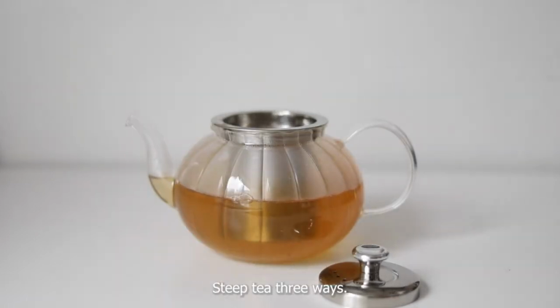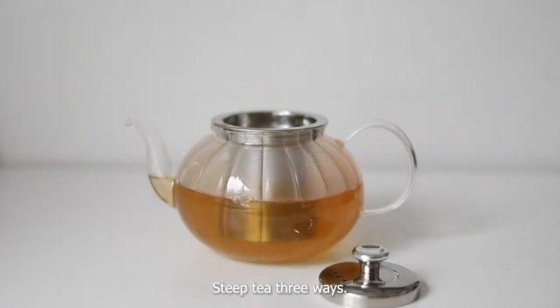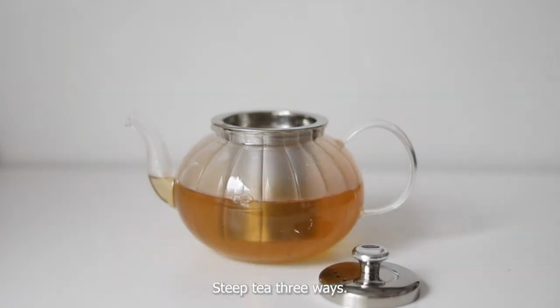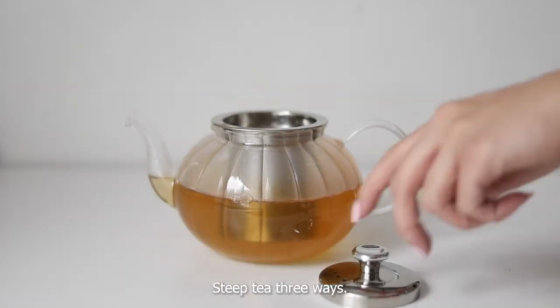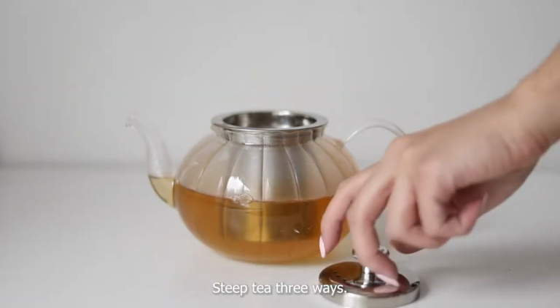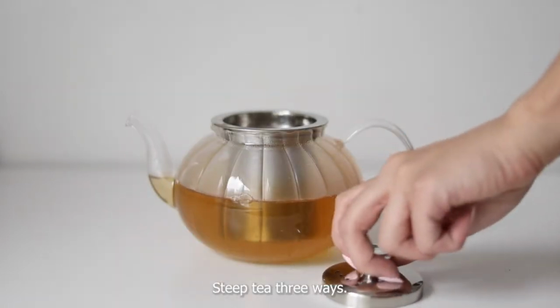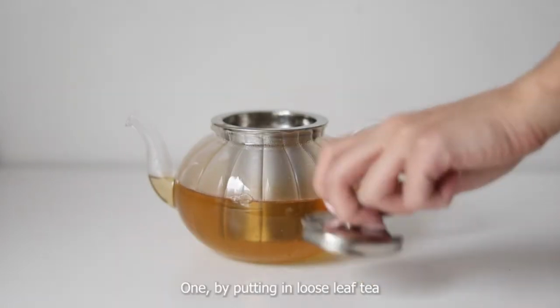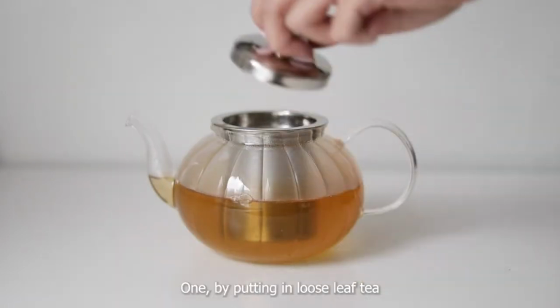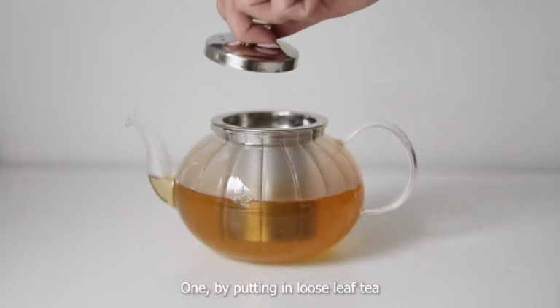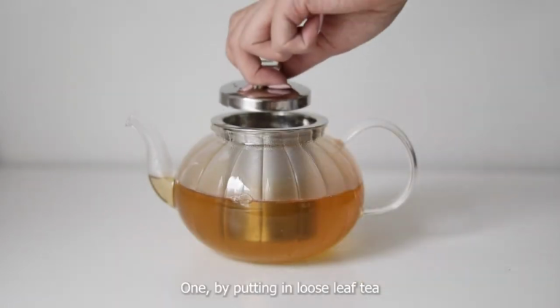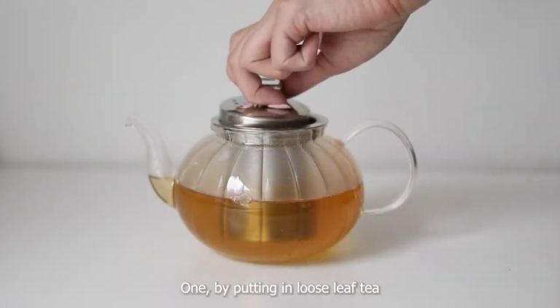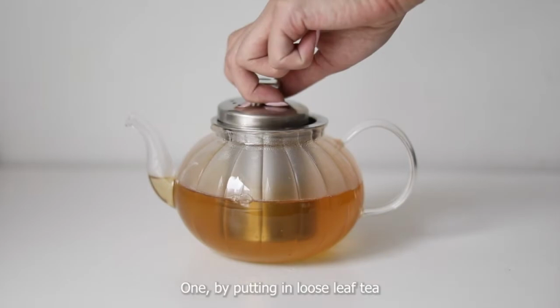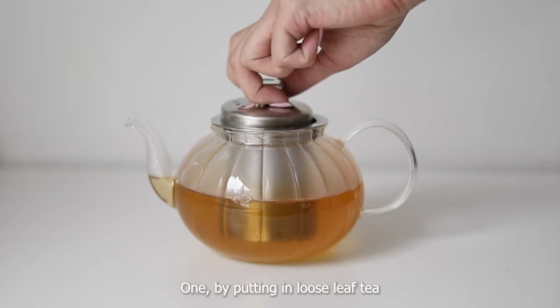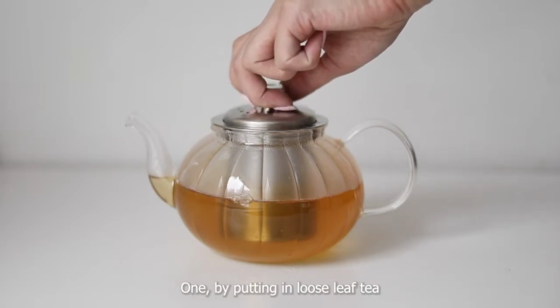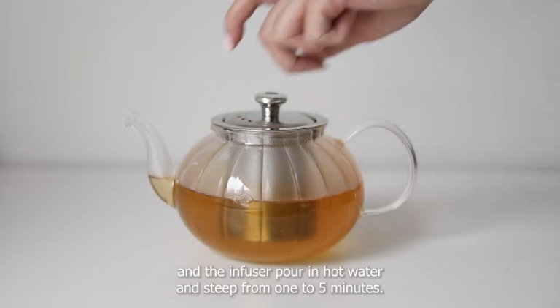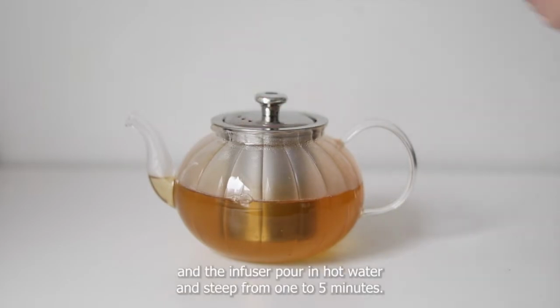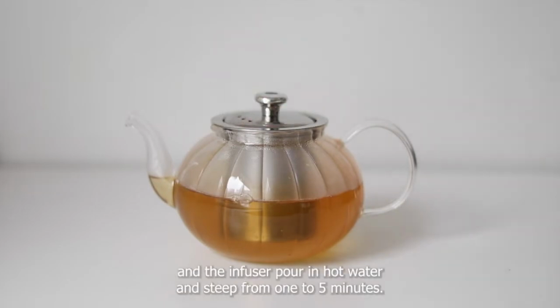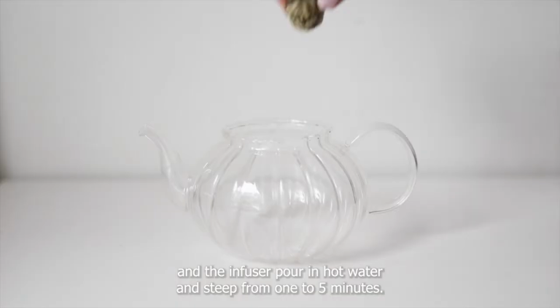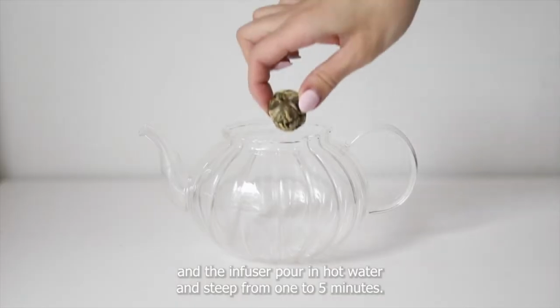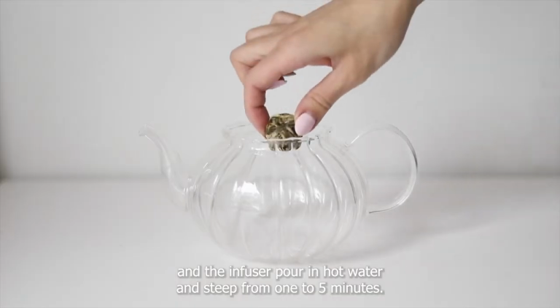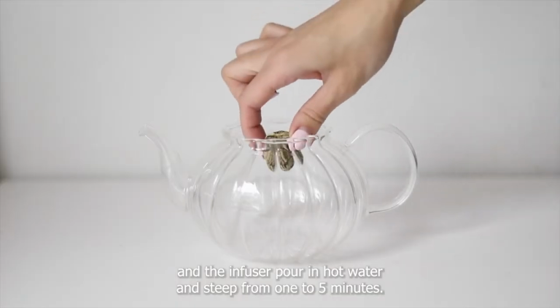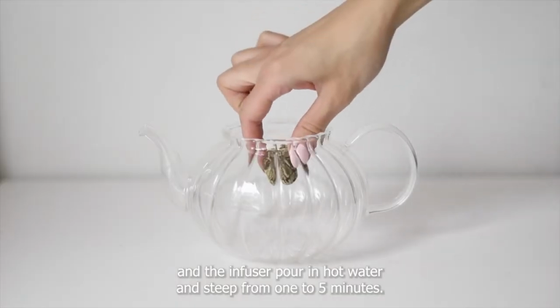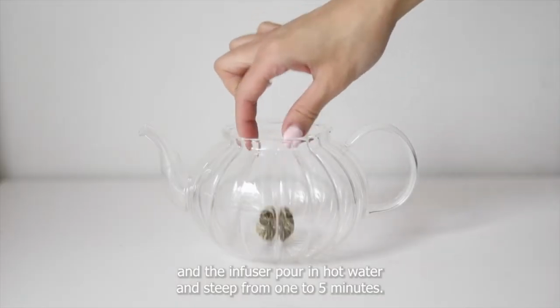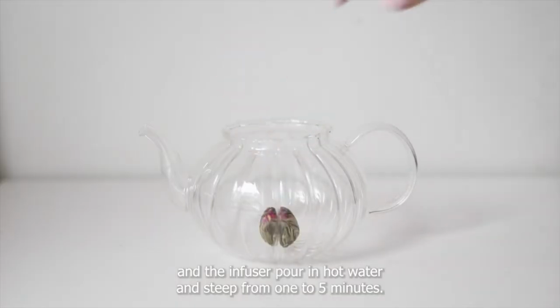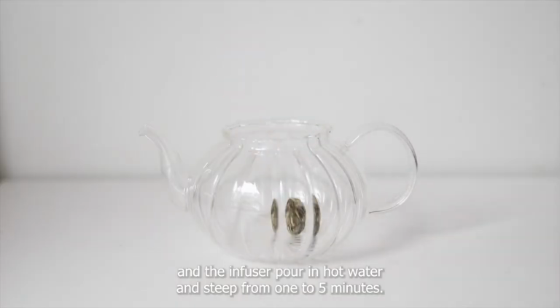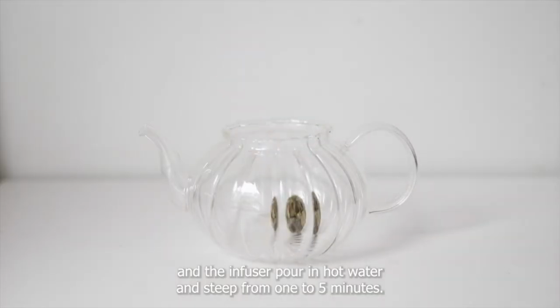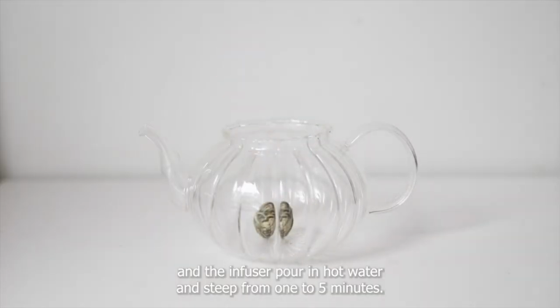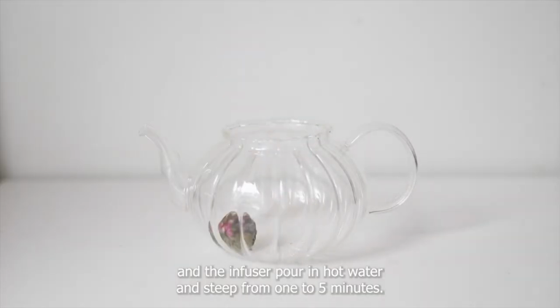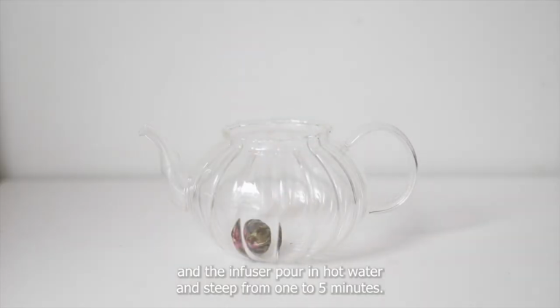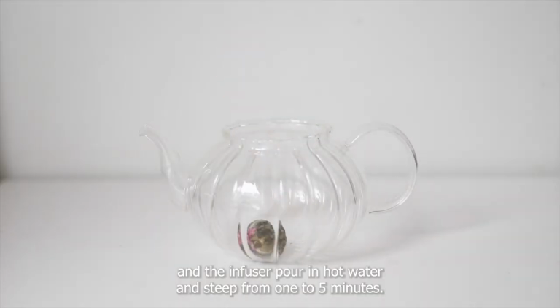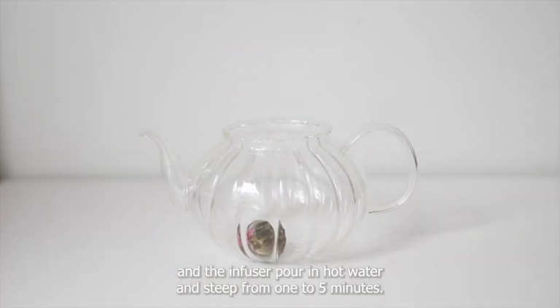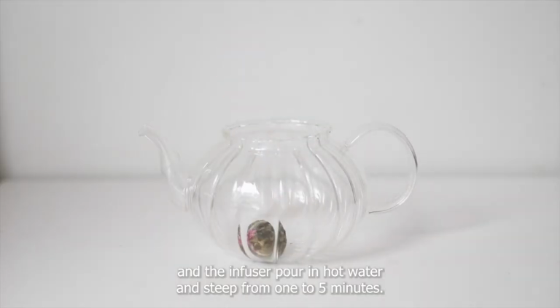Steep tea three ways. First, by putting loose leaf tea in the infuser, pour in hot water and steep for one to five minutes.